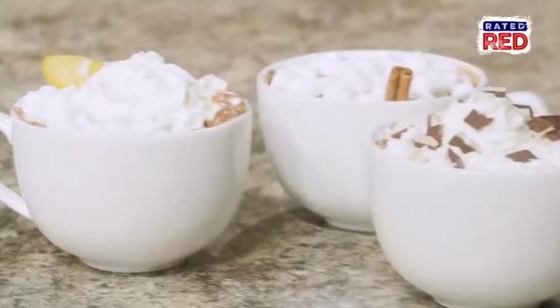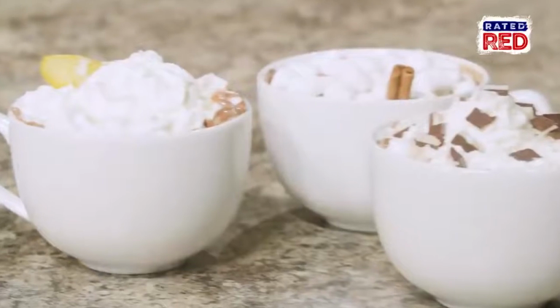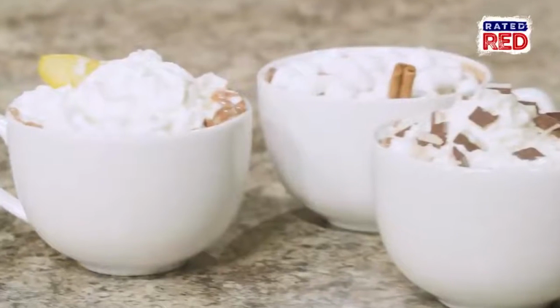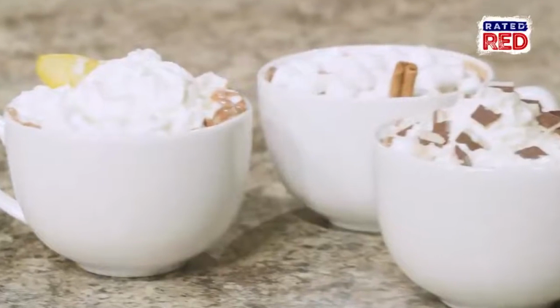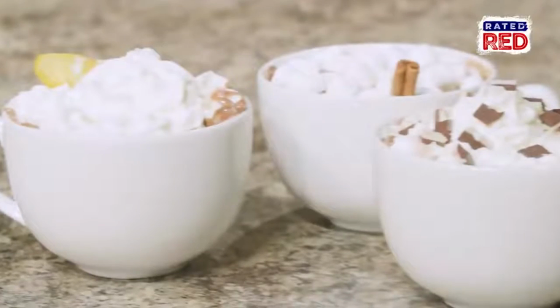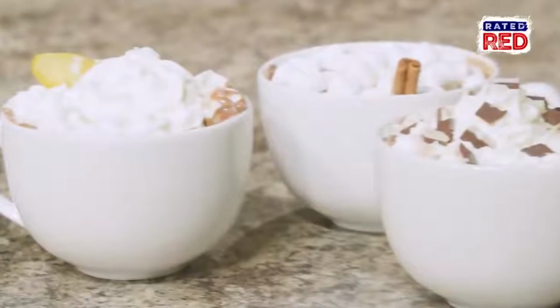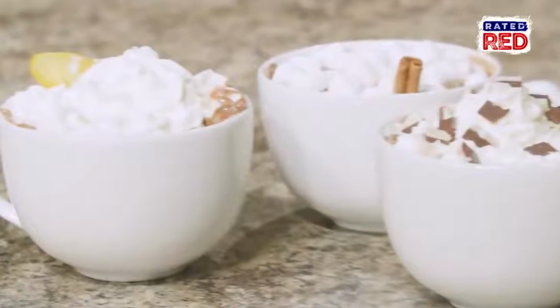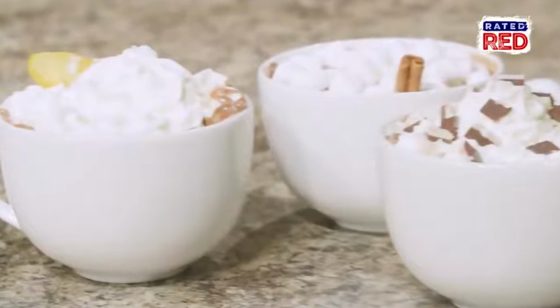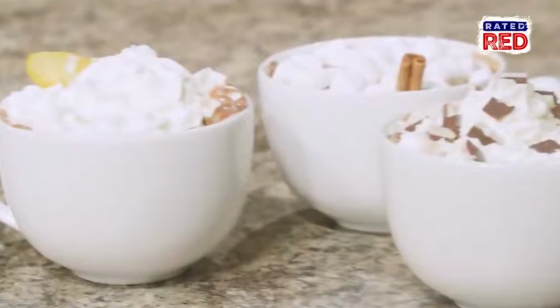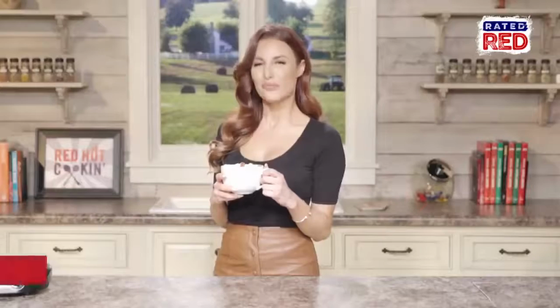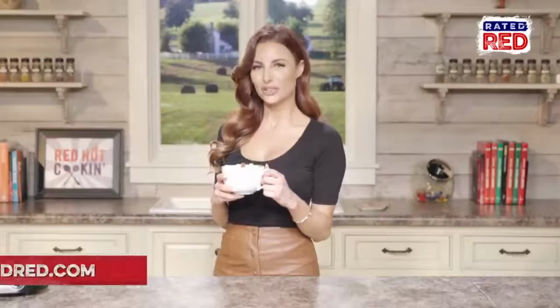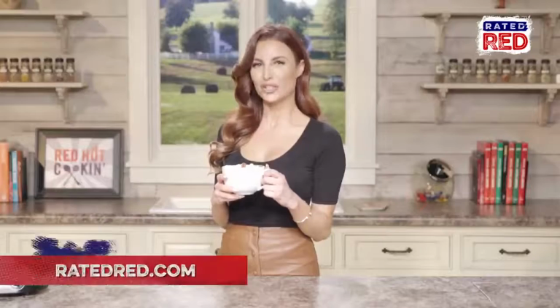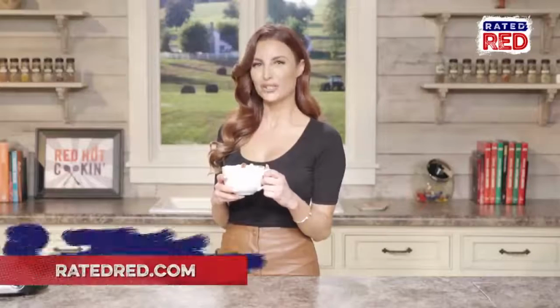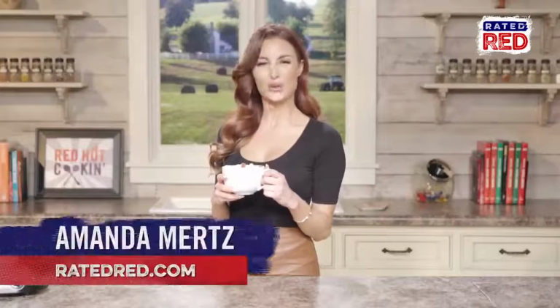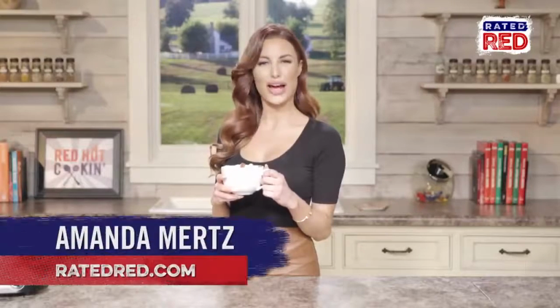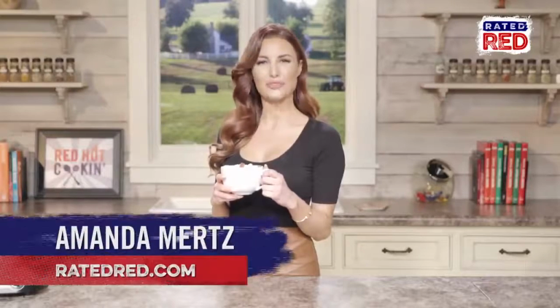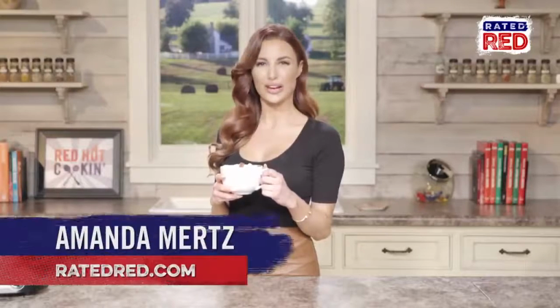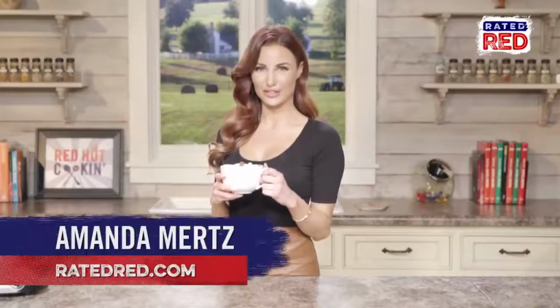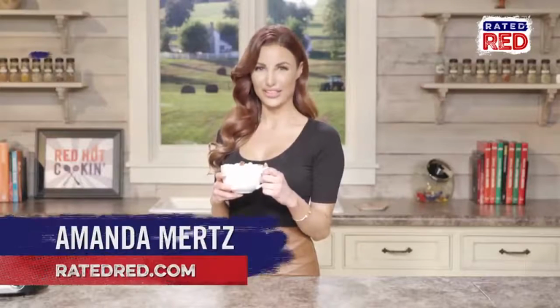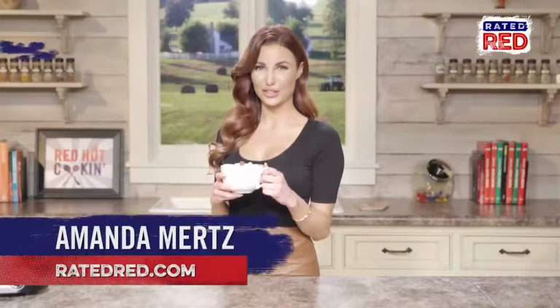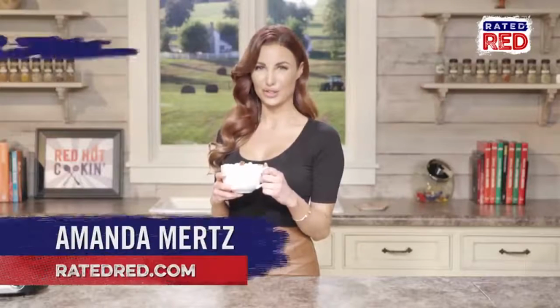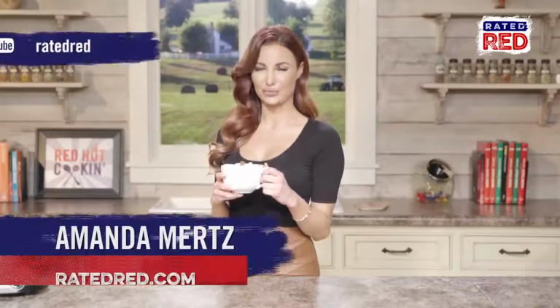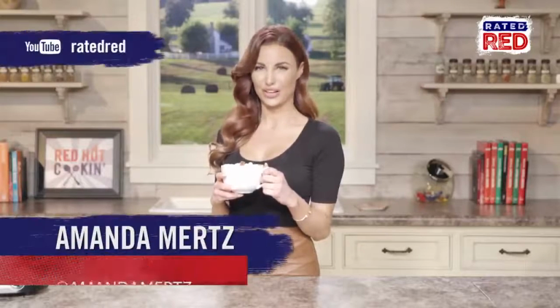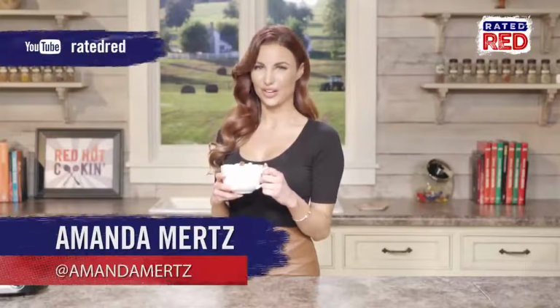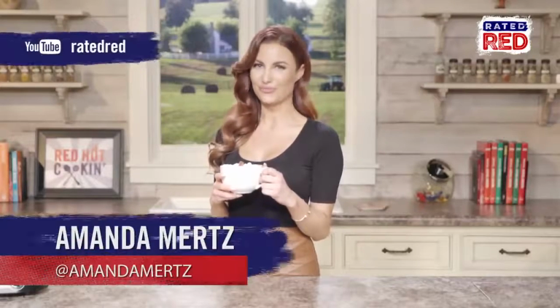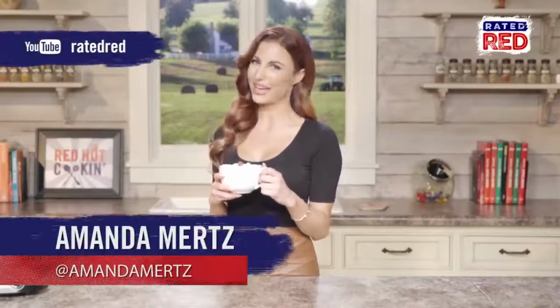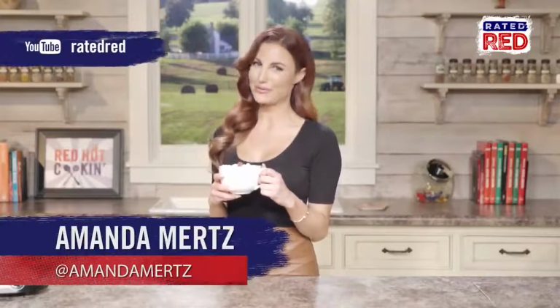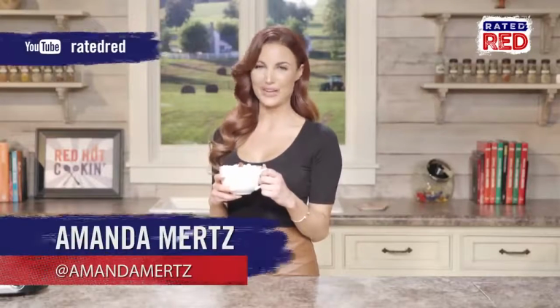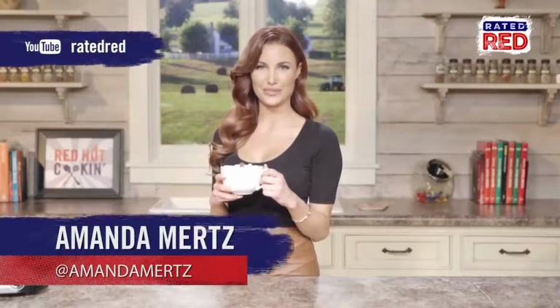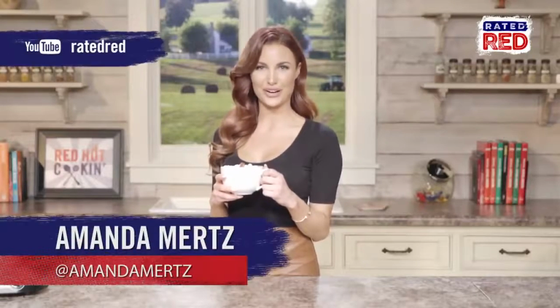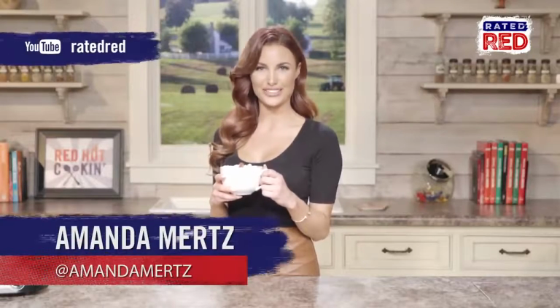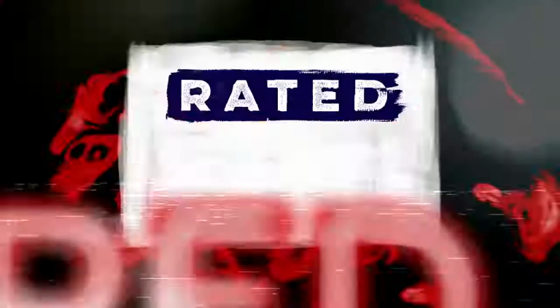For more Red Hot cooking, make sure you subscribe to Rated Red's YouTube channel. I'm Amanda Mertz.